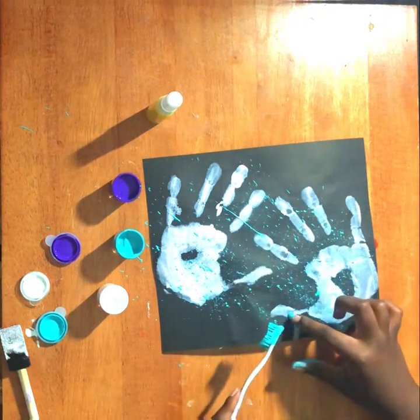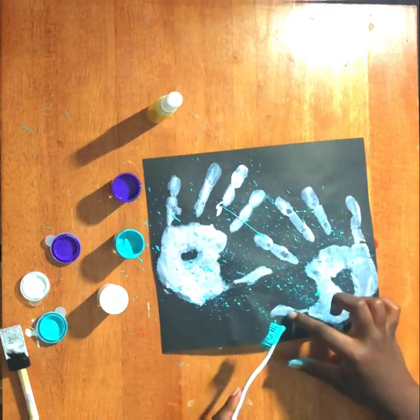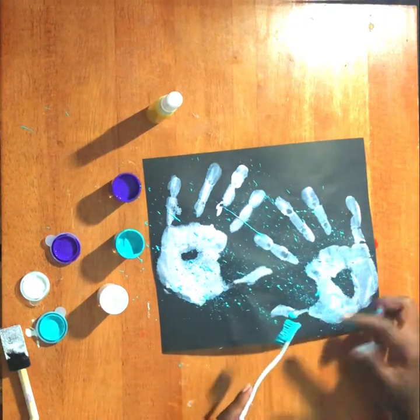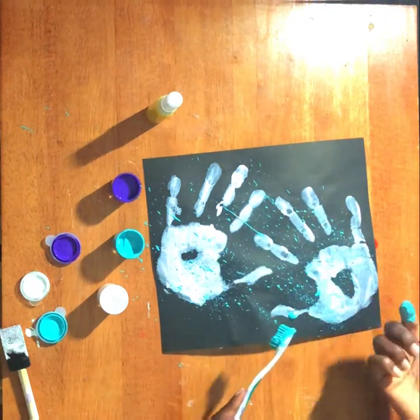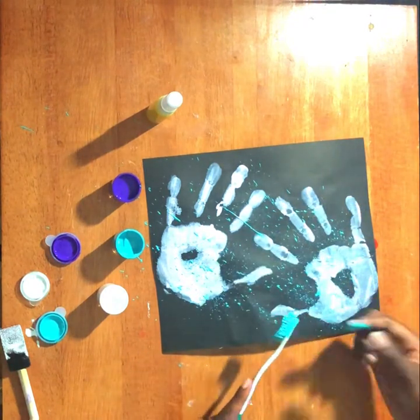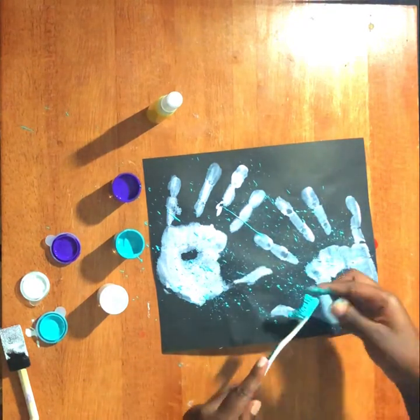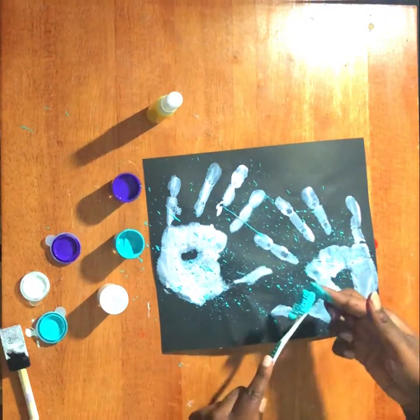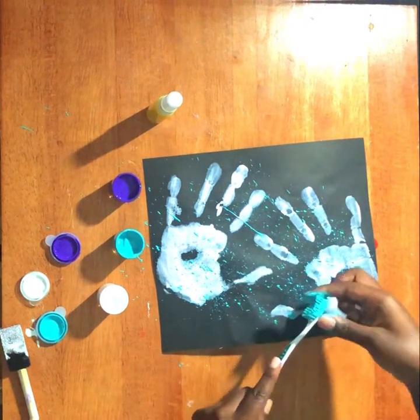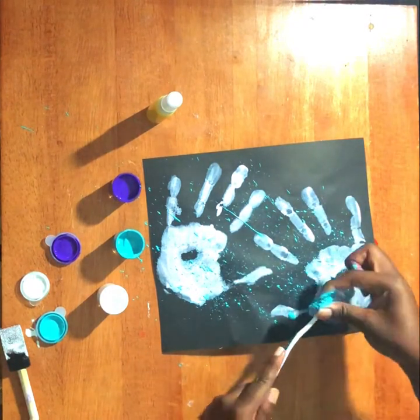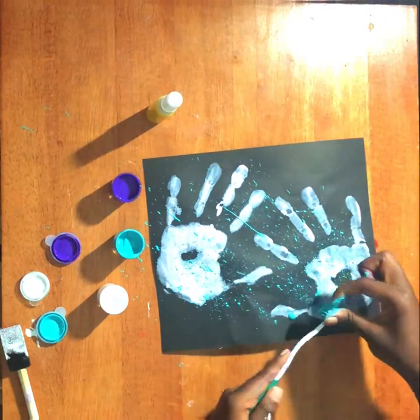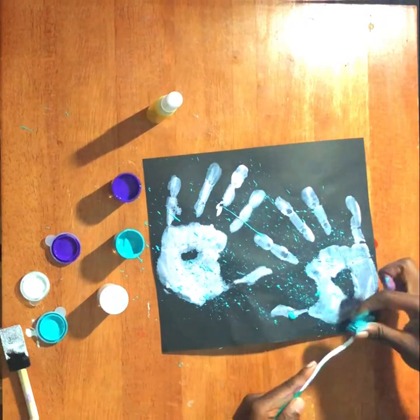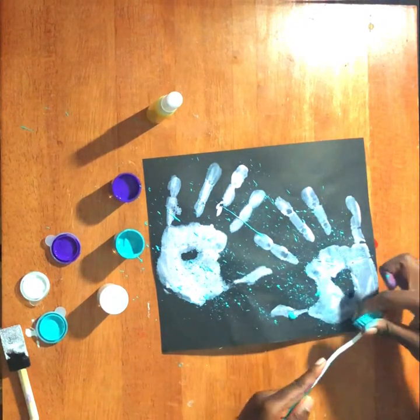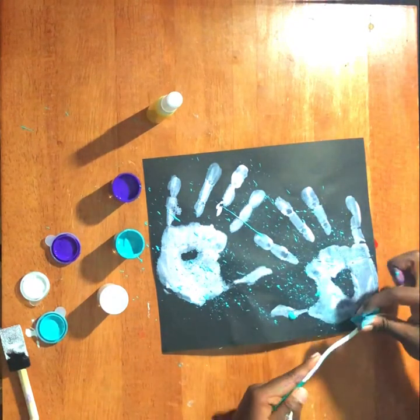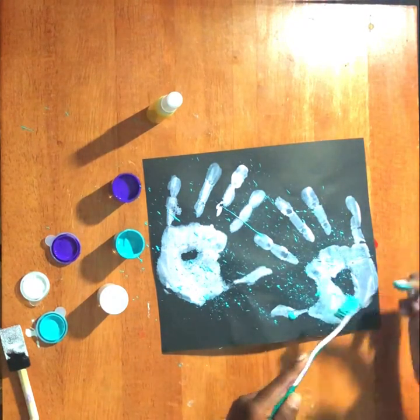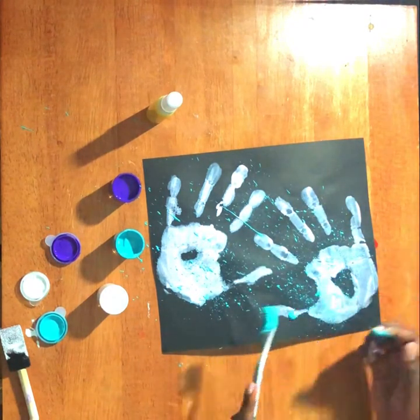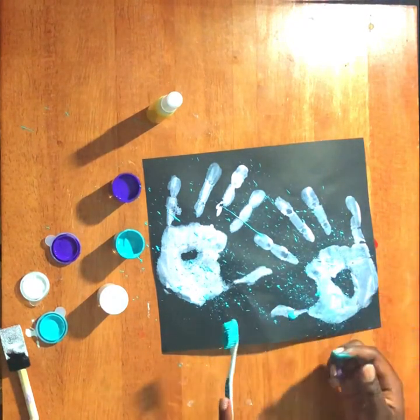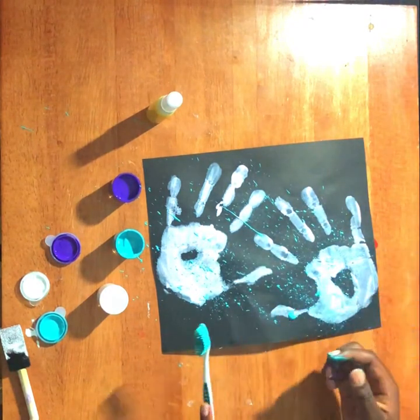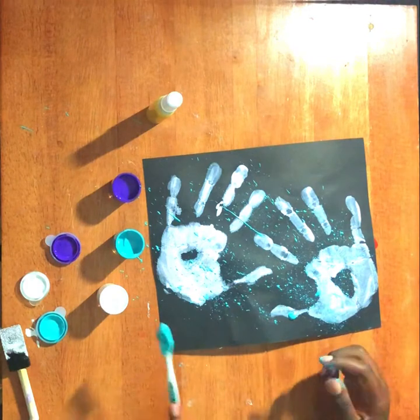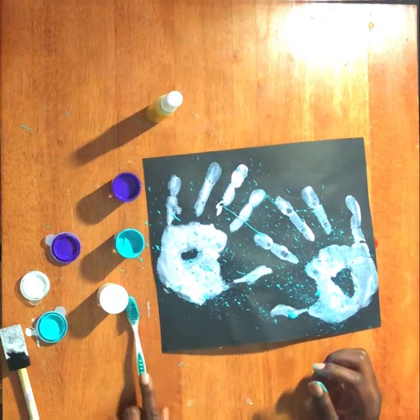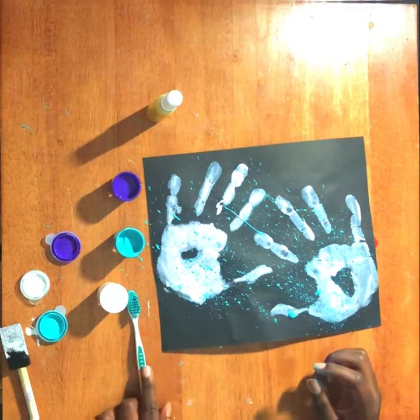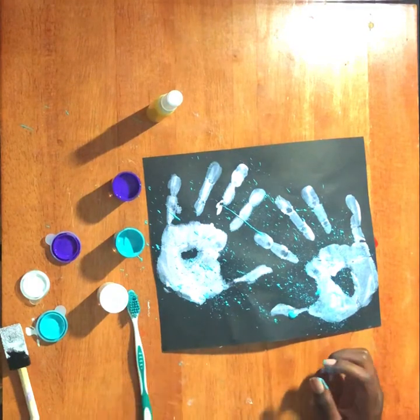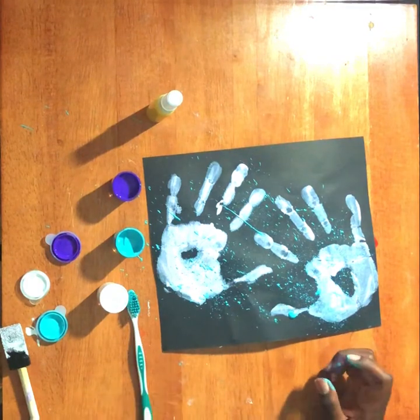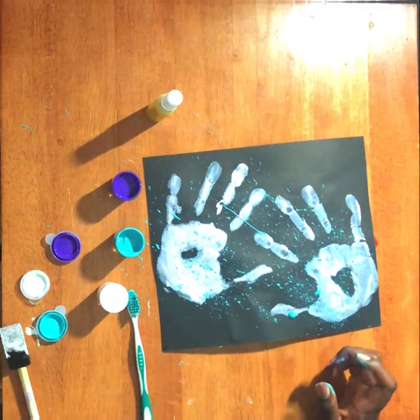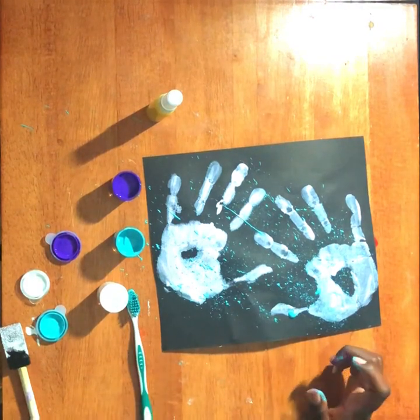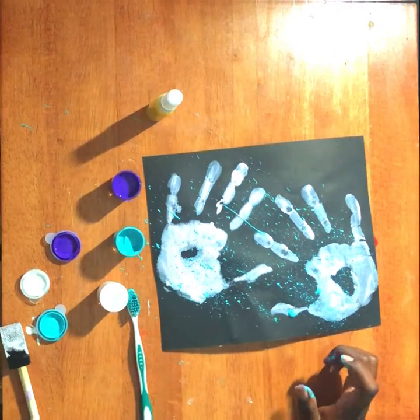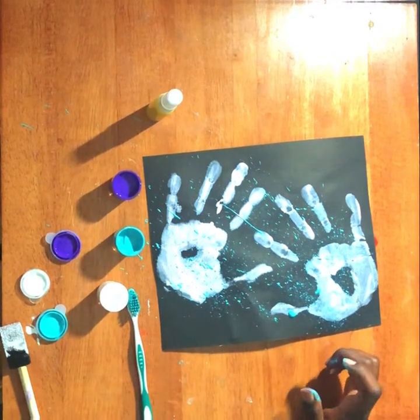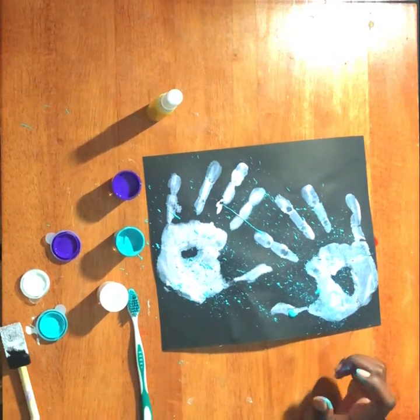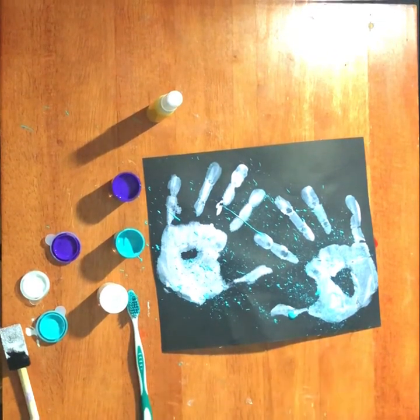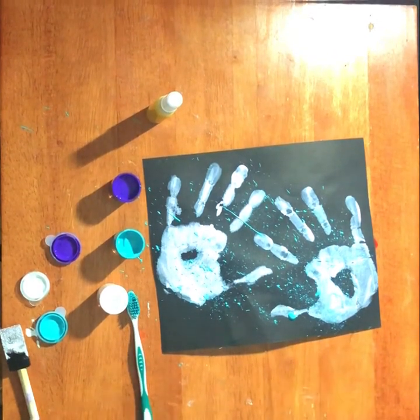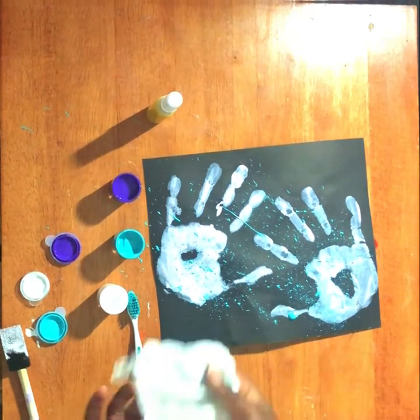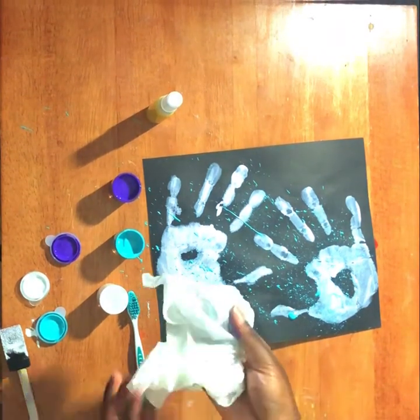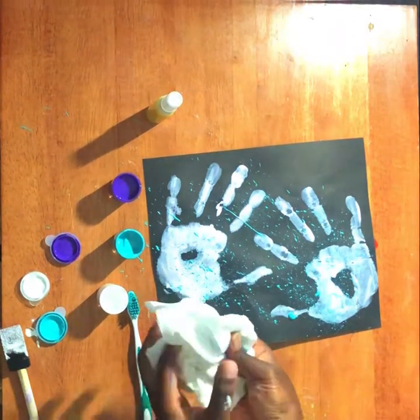When you finish with the blue, wipe off your toothbrush and do the same thing with the purple and then the white.